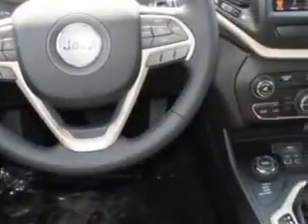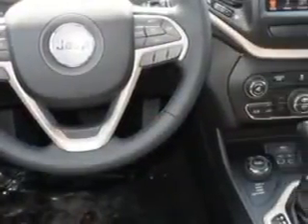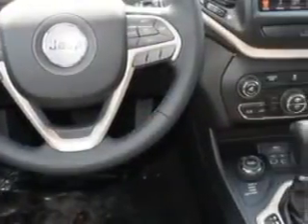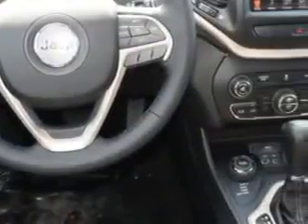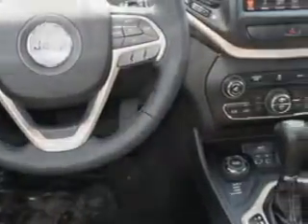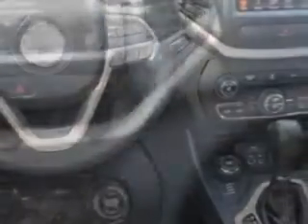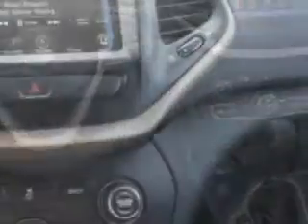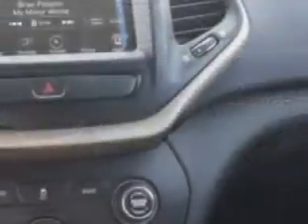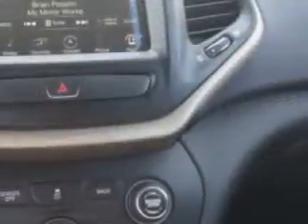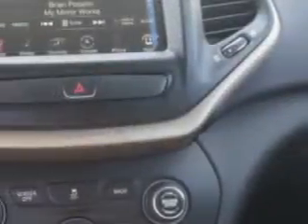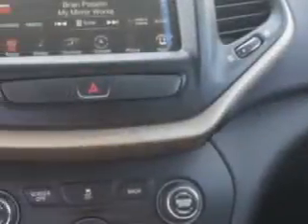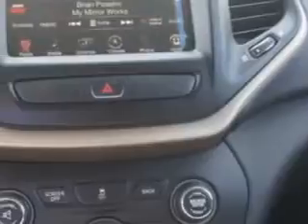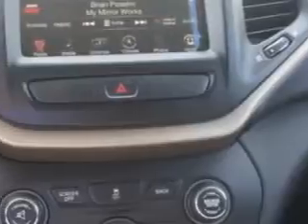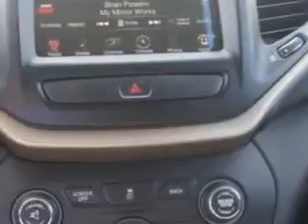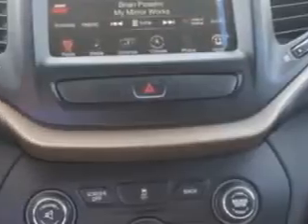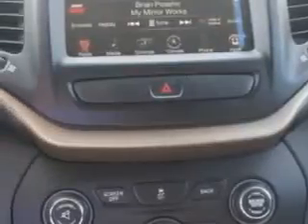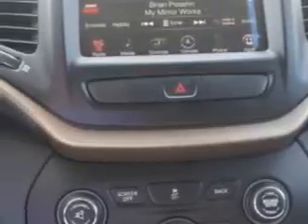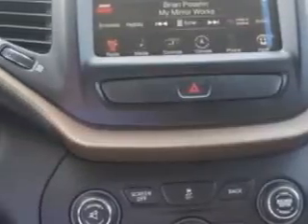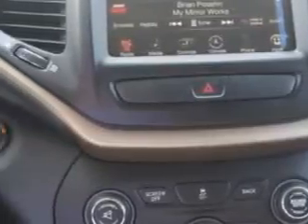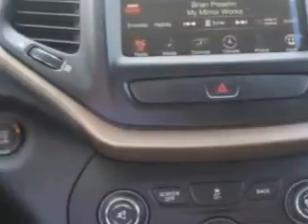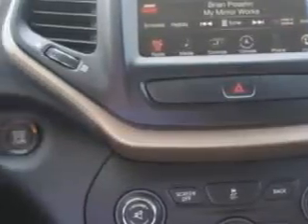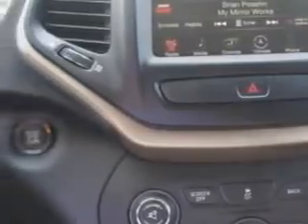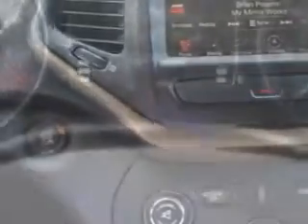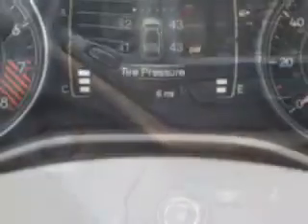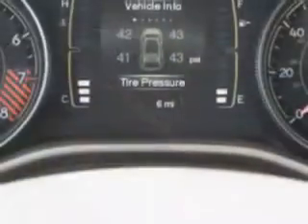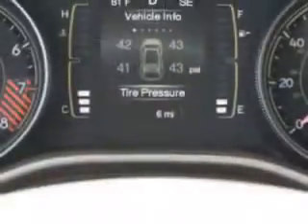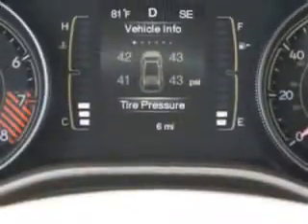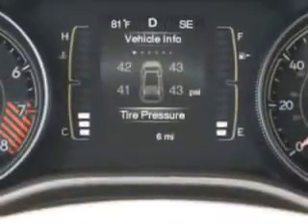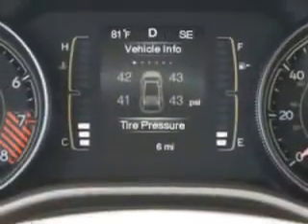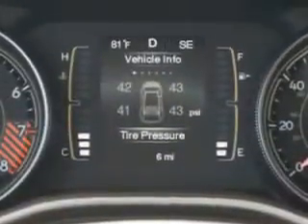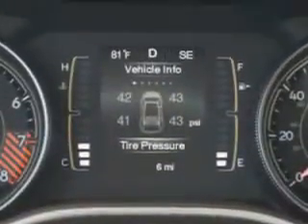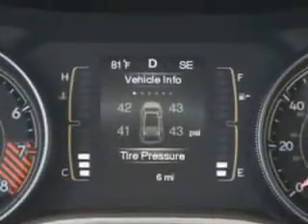Enjoy the drive and have peace of mind in this 2014 Jeep Cherokee. See us at Riverside Autoplex of Muskogee today.